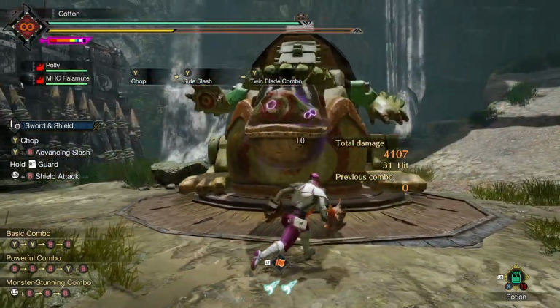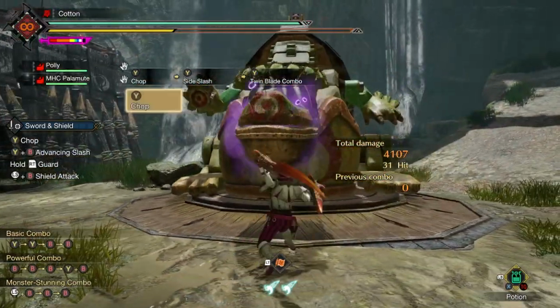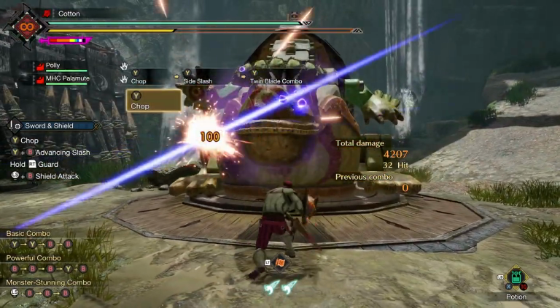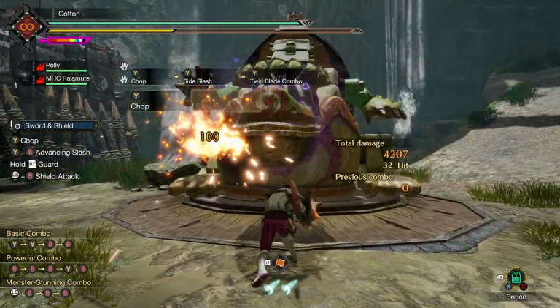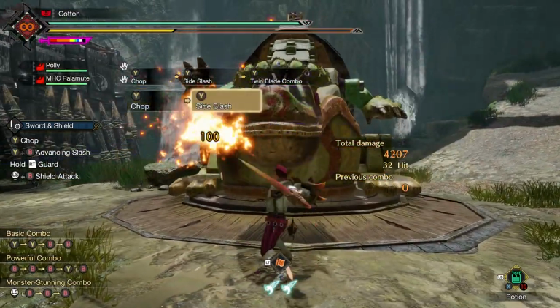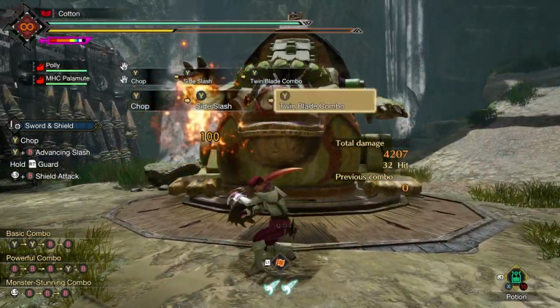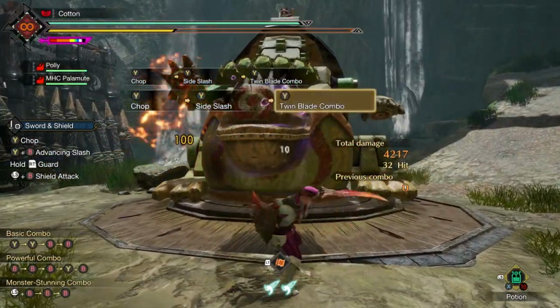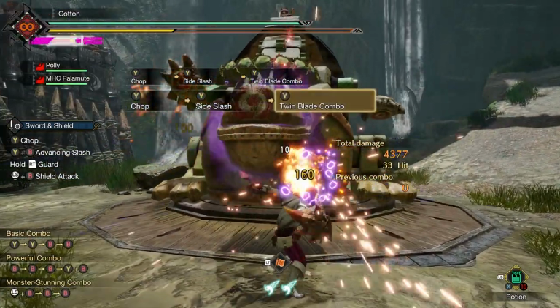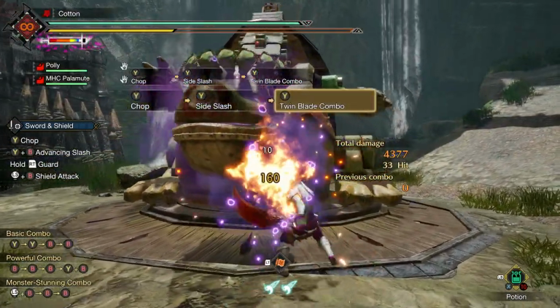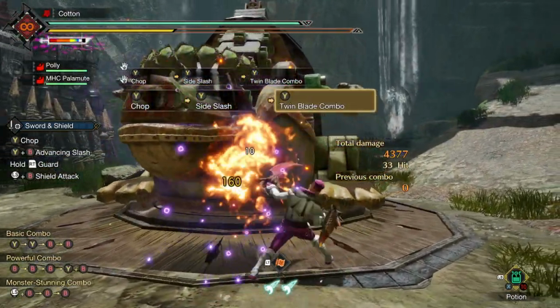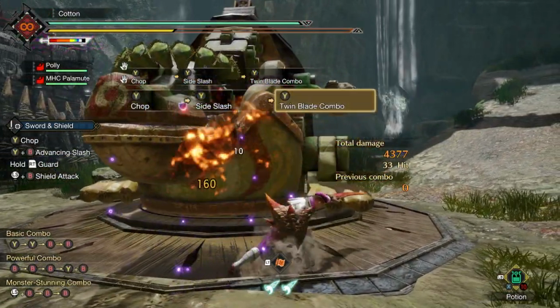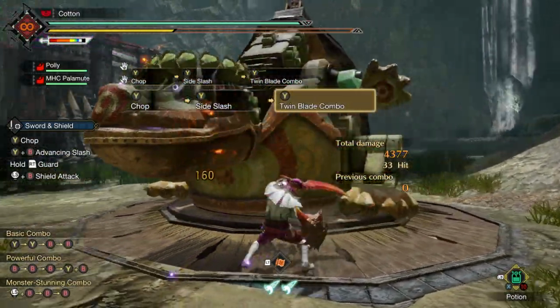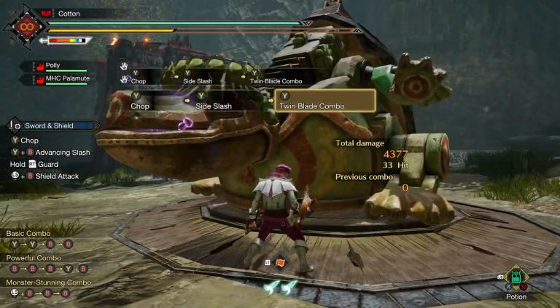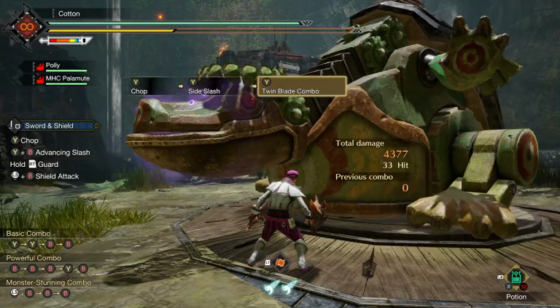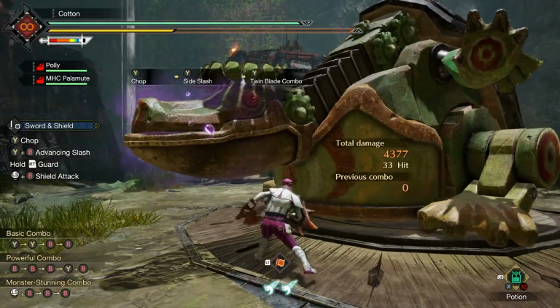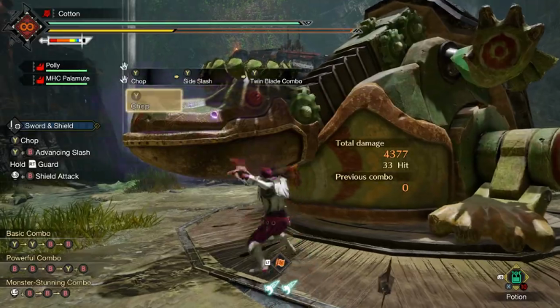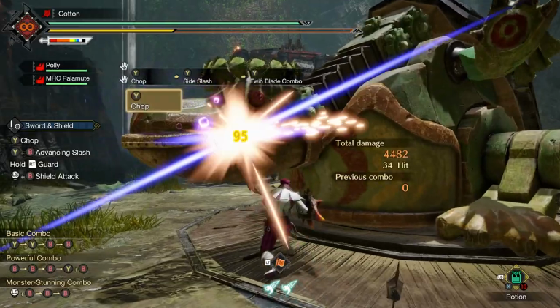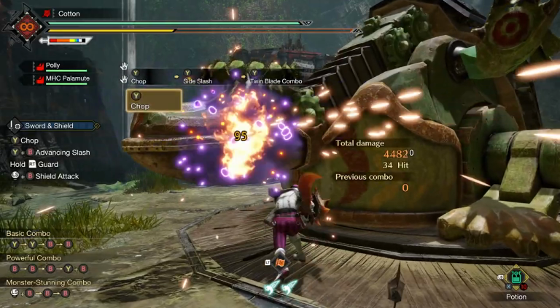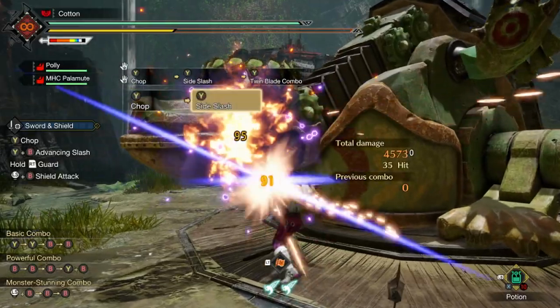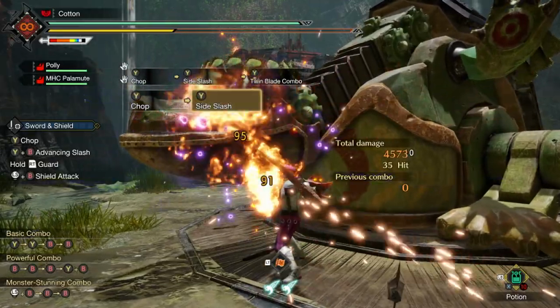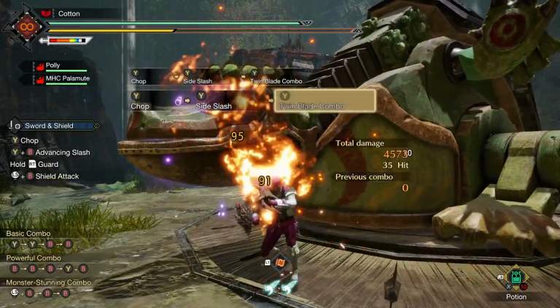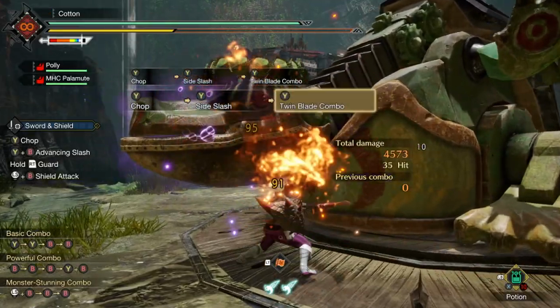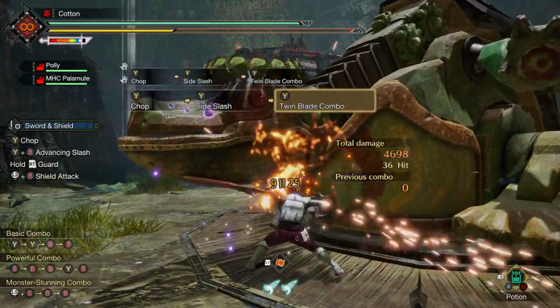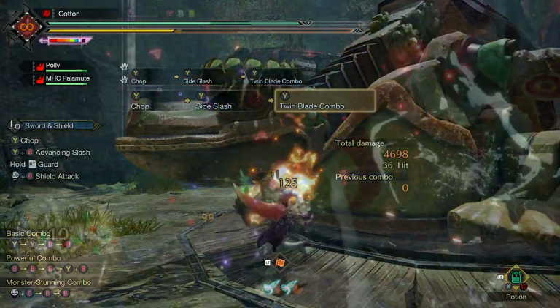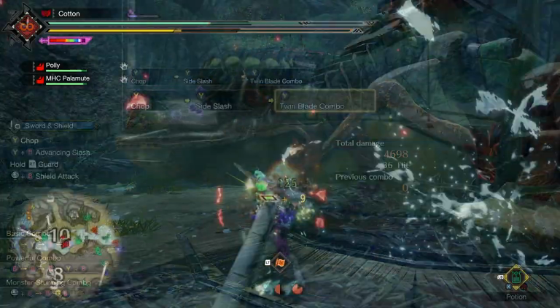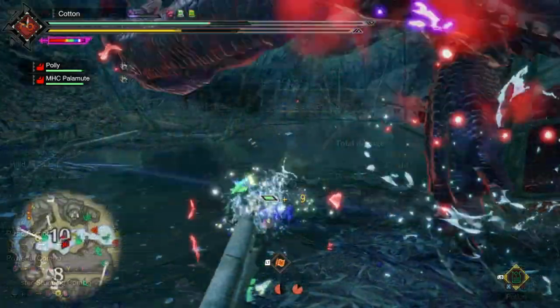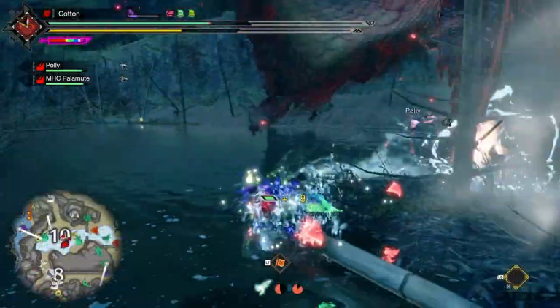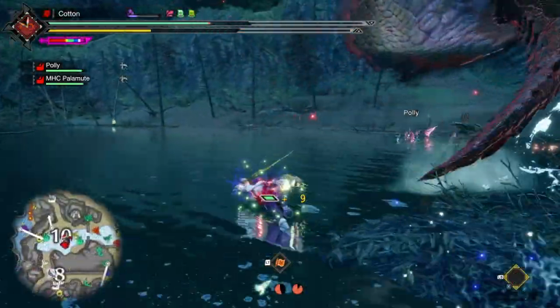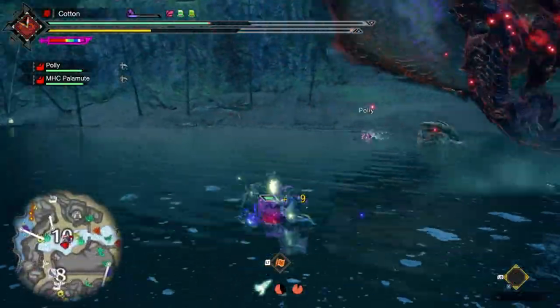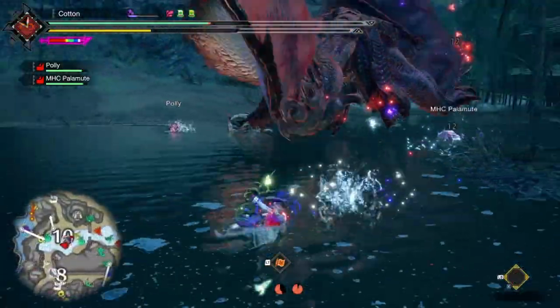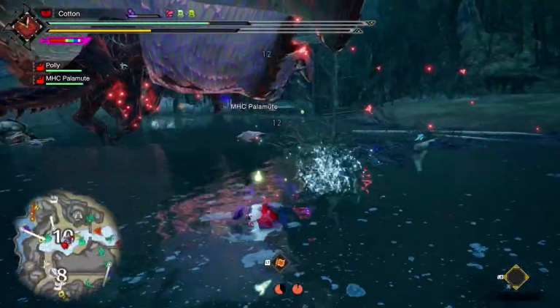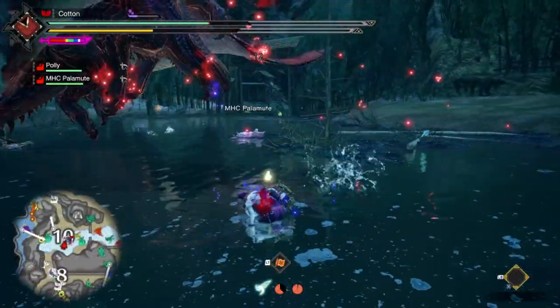Essentially, every single Flaming Espinas weapon is both fire and poison. It functions the way poison normally does, but without a visible number that we can track. This makes these weapons considerably better than they look at first glance.